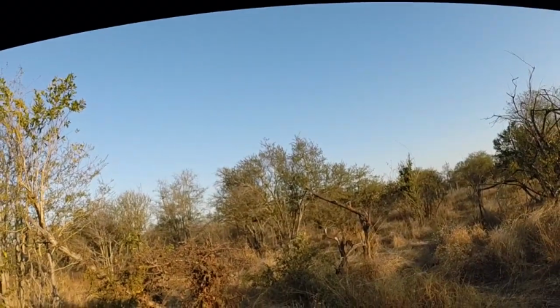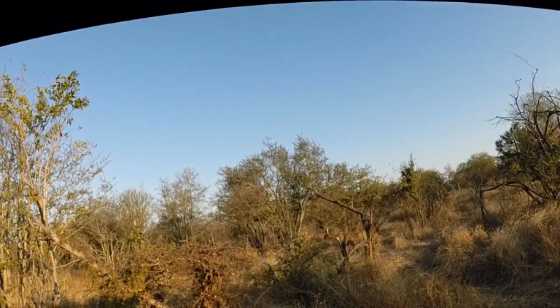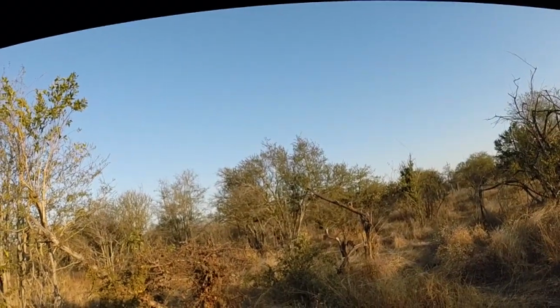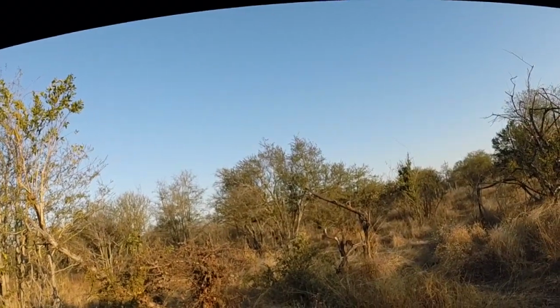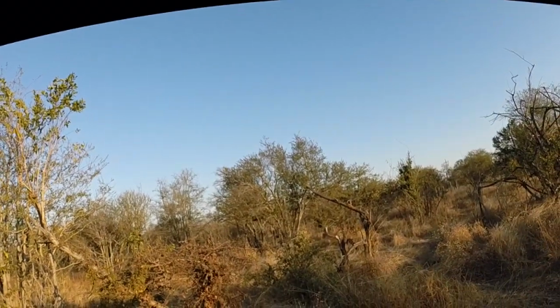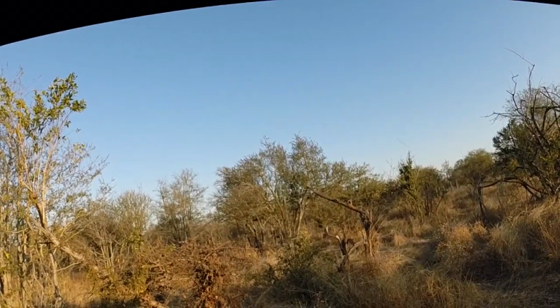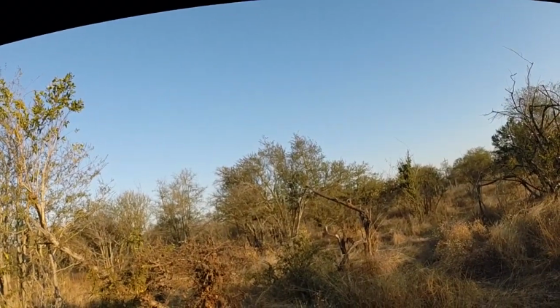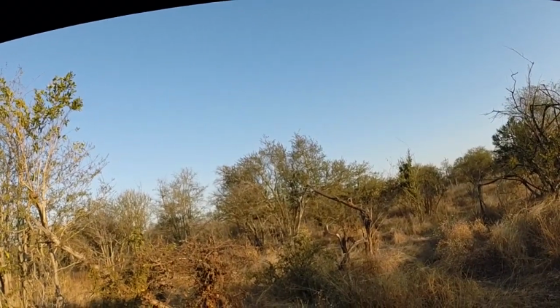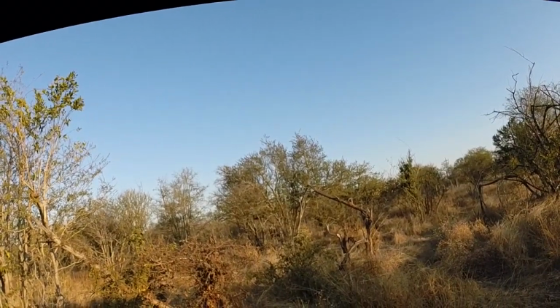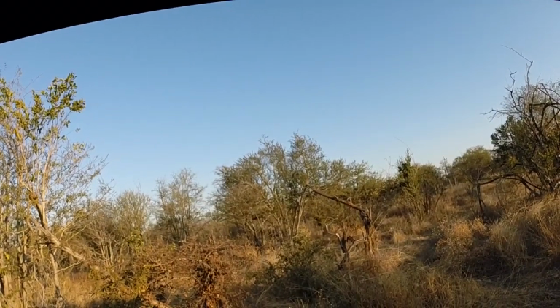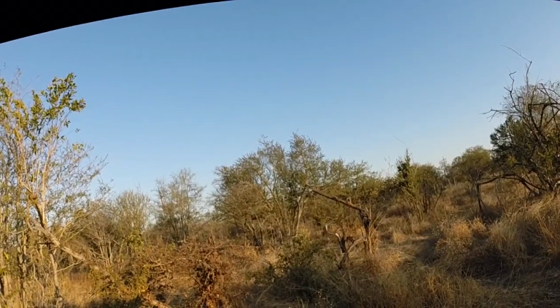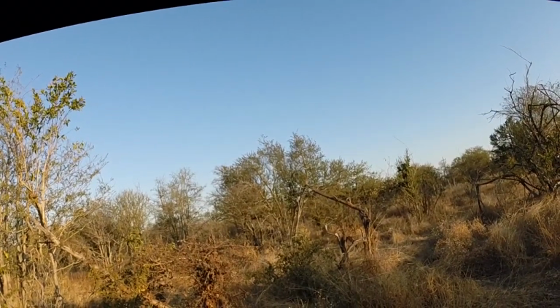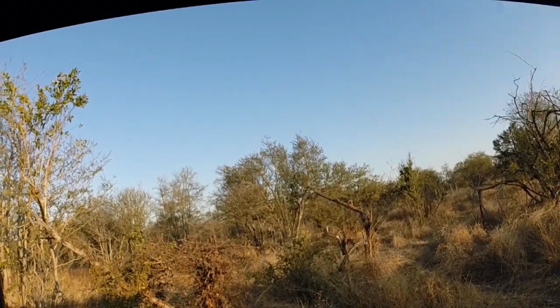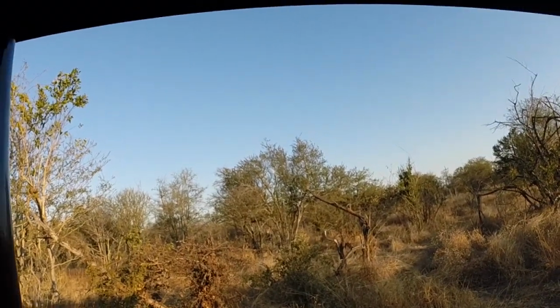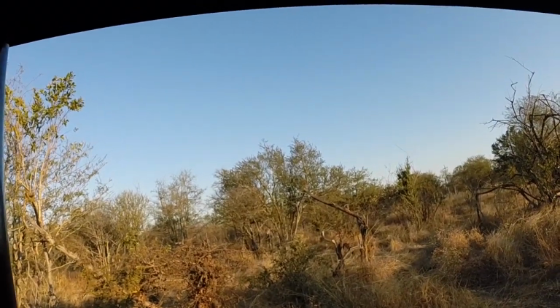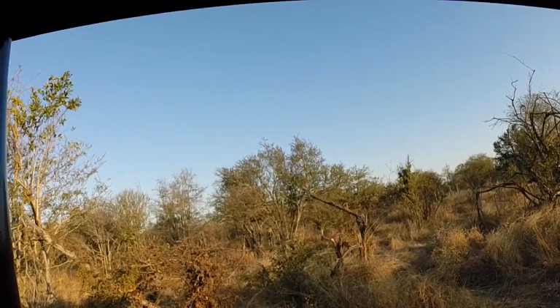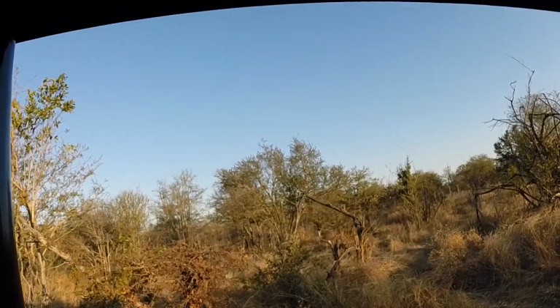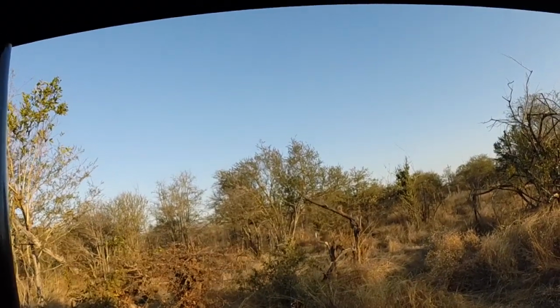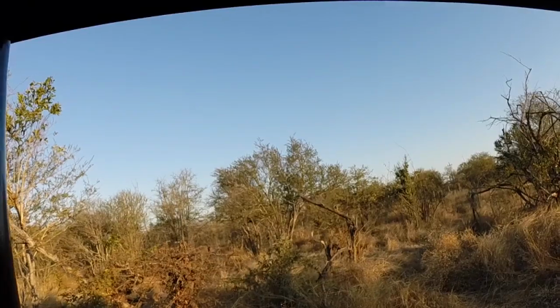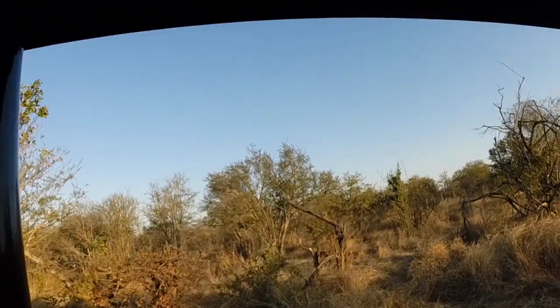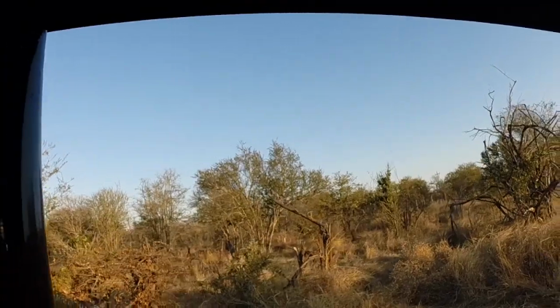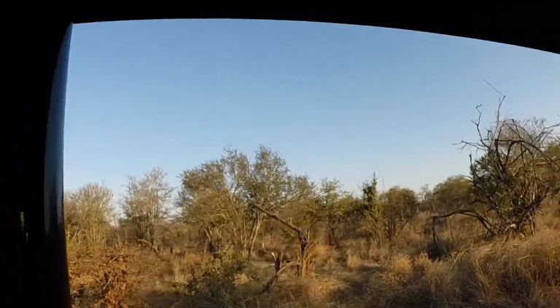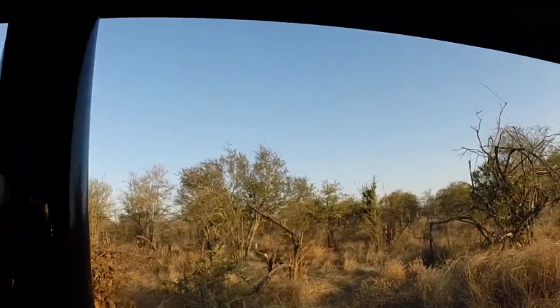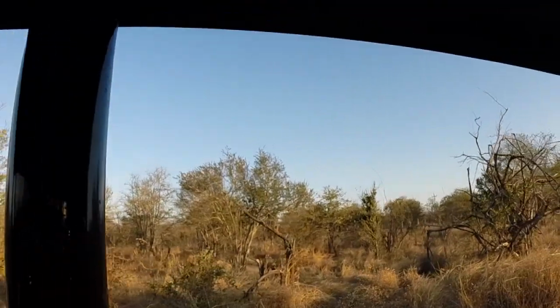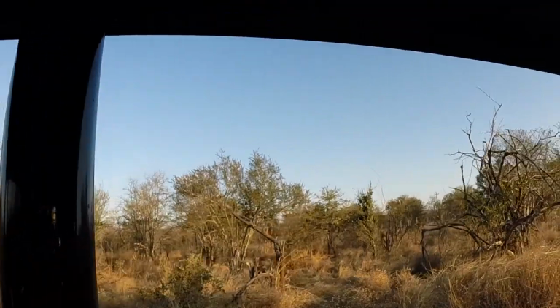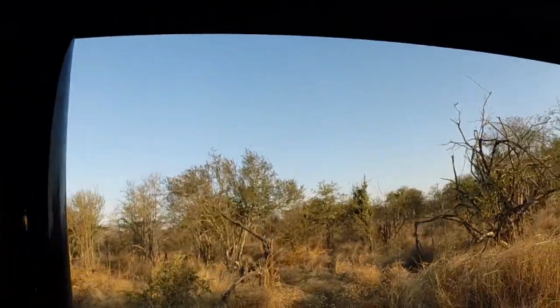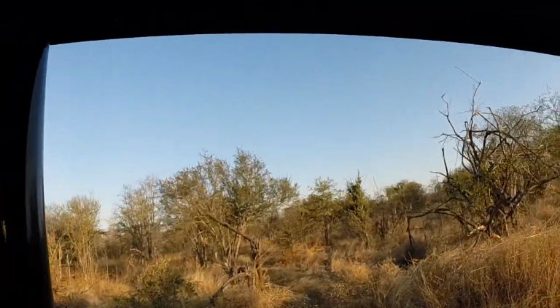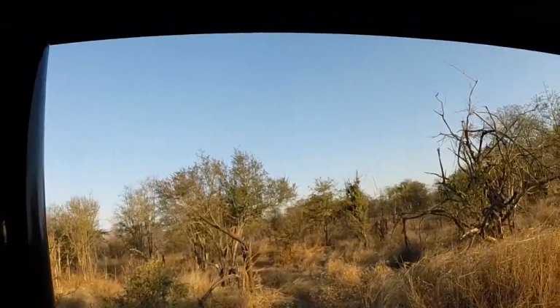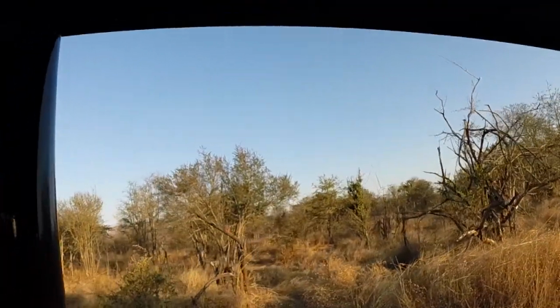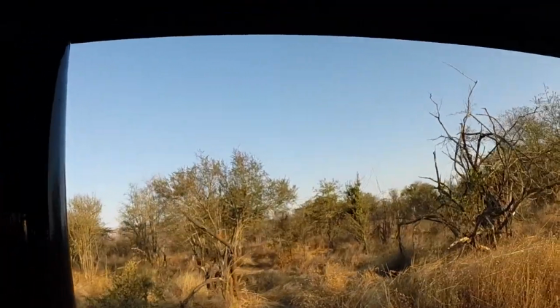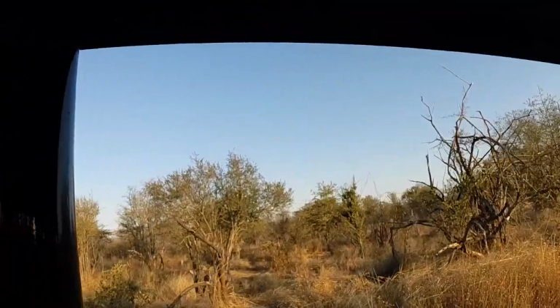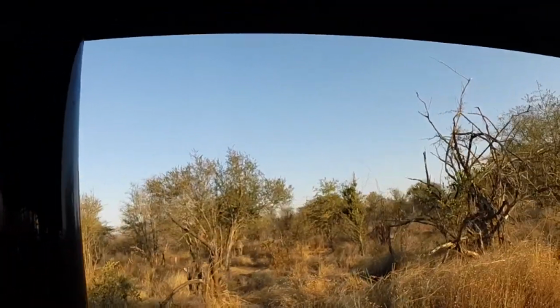If you look carefully in the brush, you'll see some kudu wandering around. Very difficult to see, but they are there.